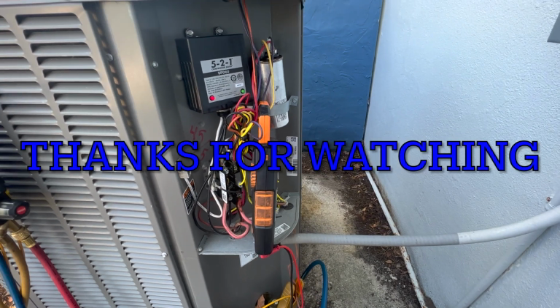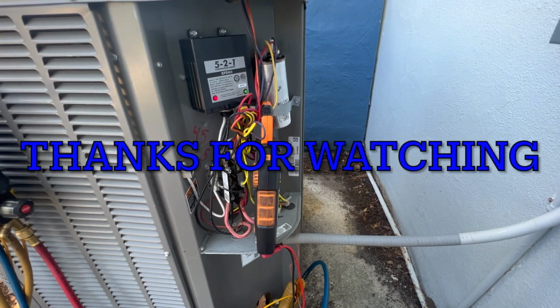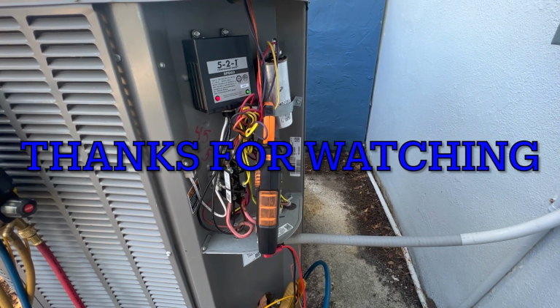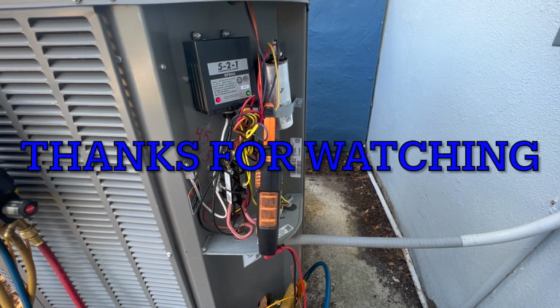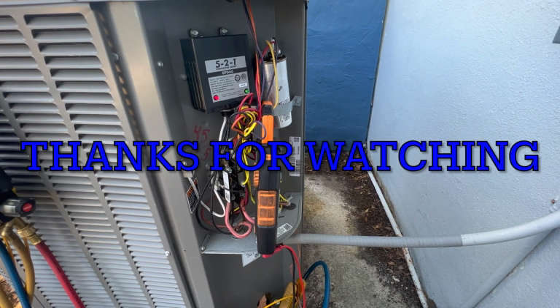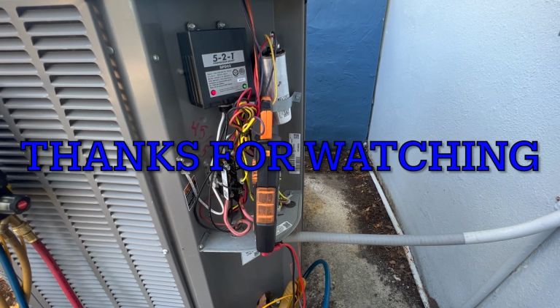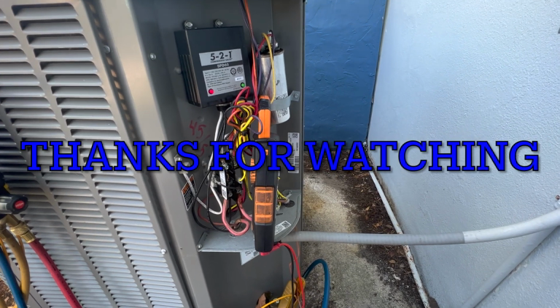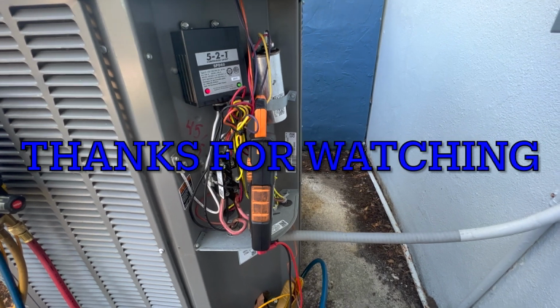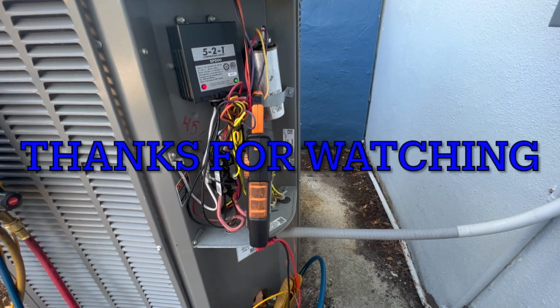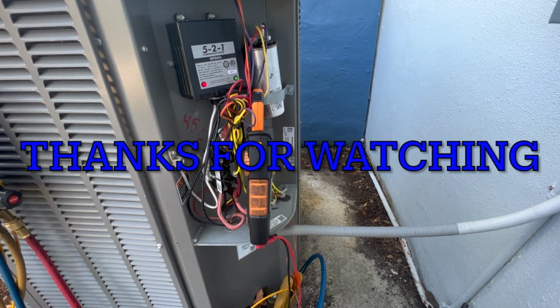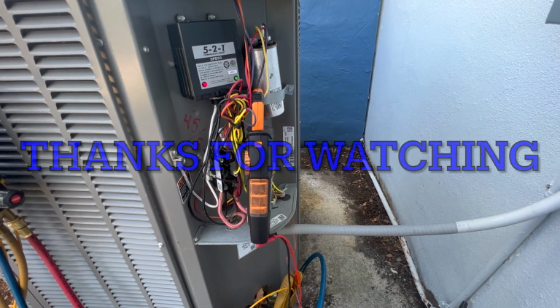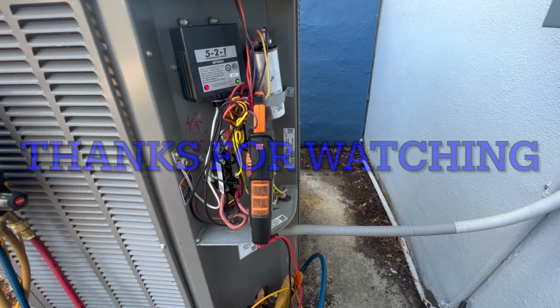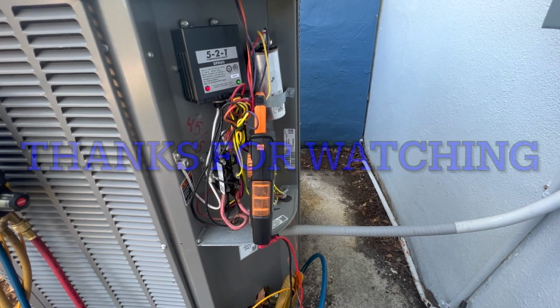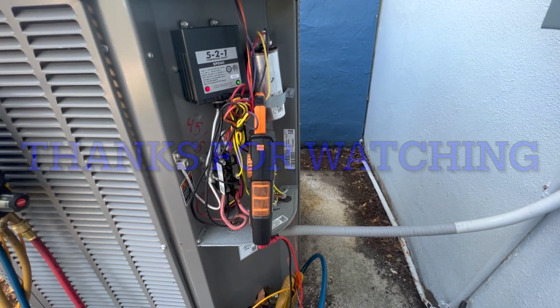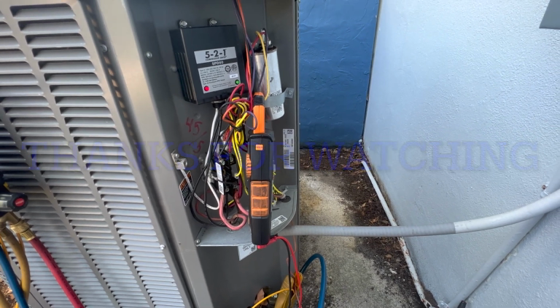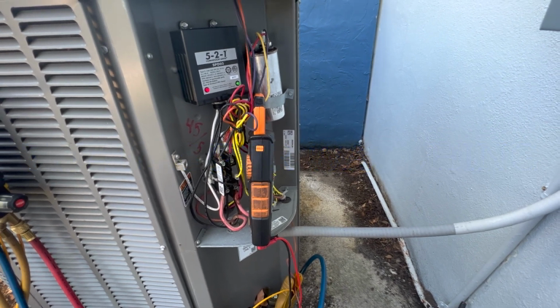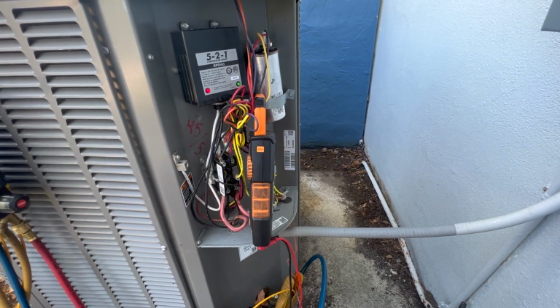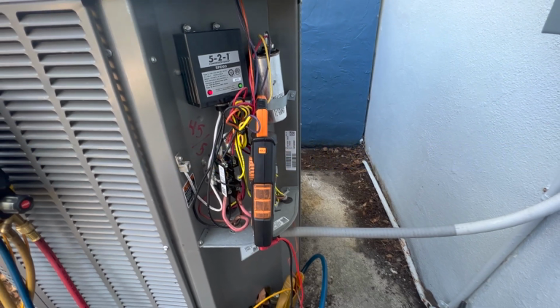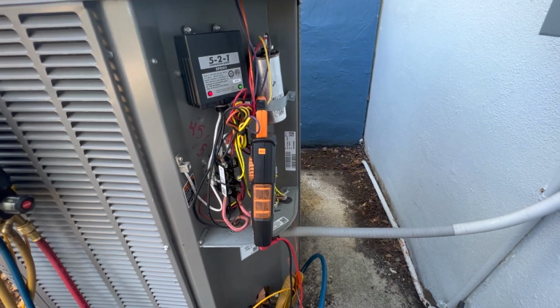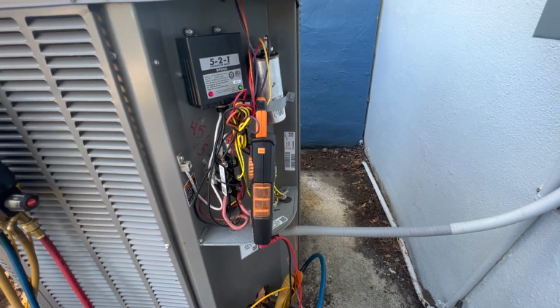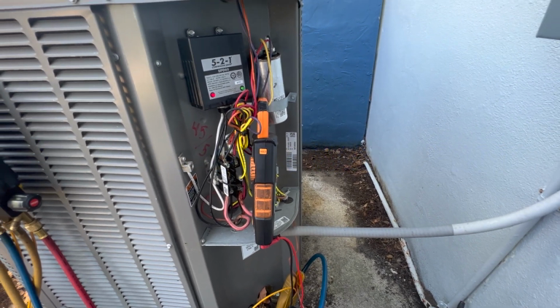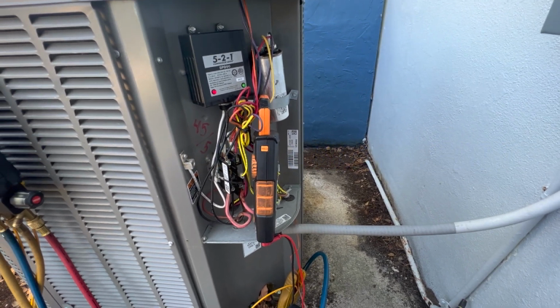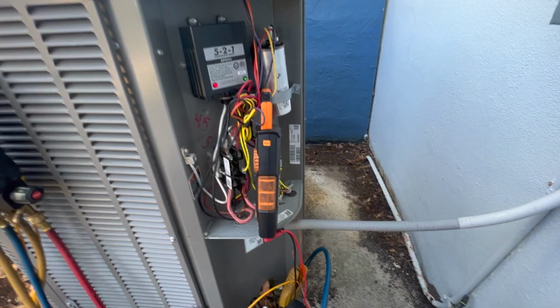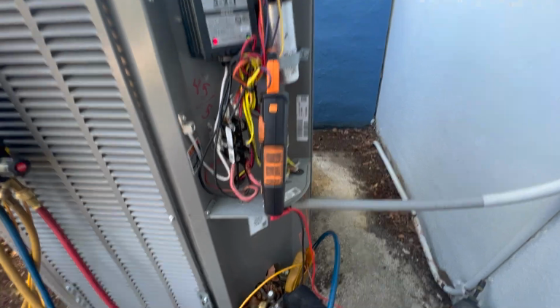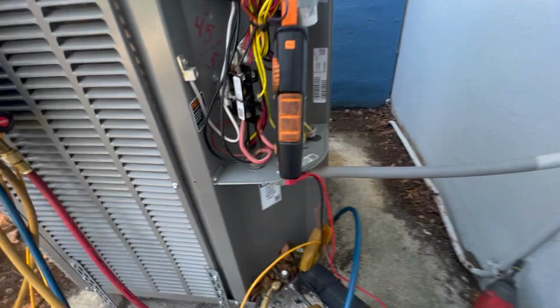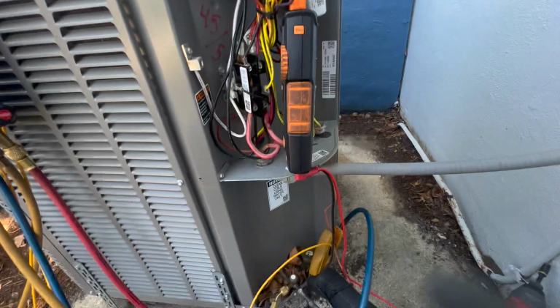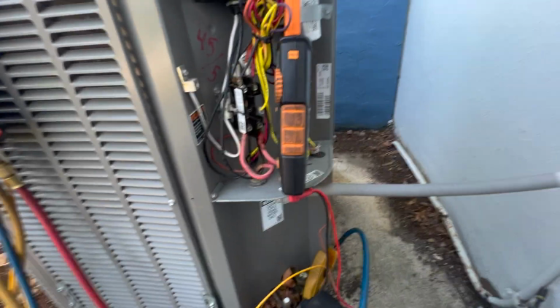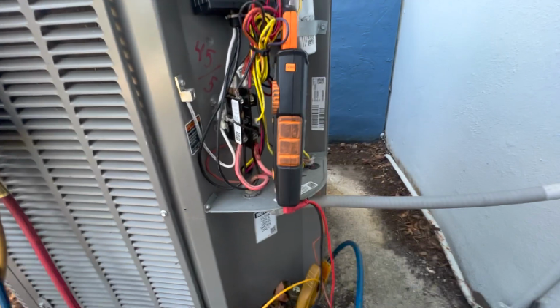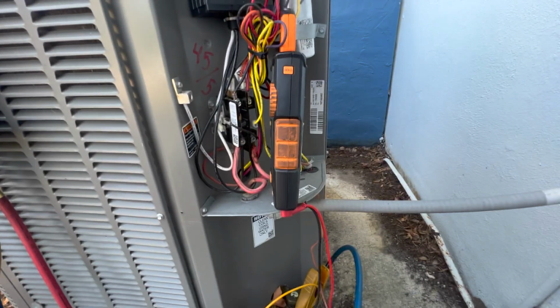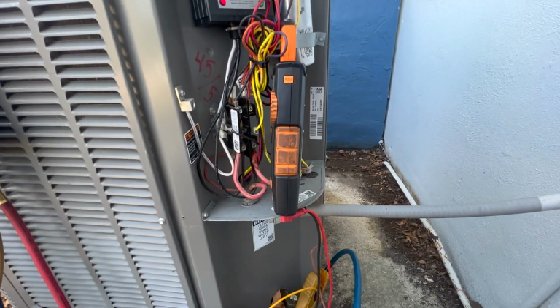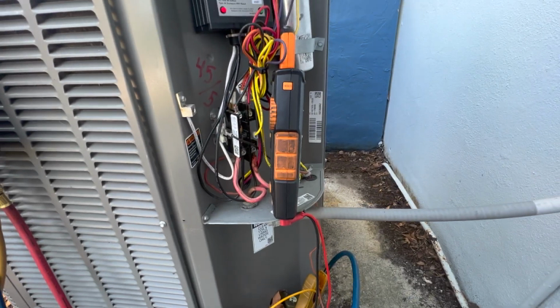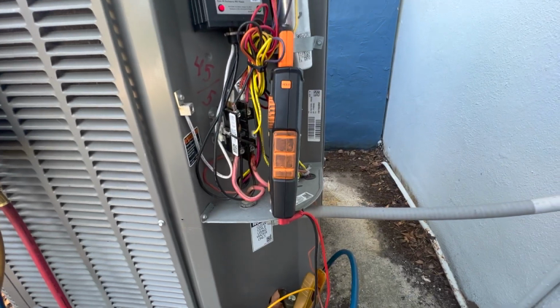This cap is rated for 45 and 5, so it's right on point. I'll probably recommend to change it — I usually change it if it's plus or minus ten percent of the rated value.